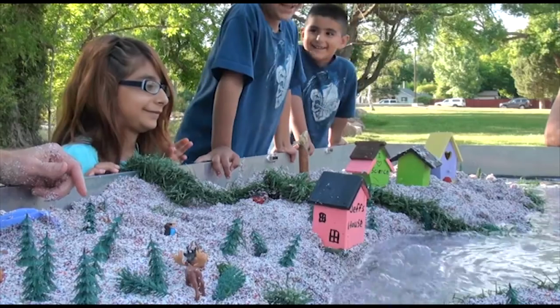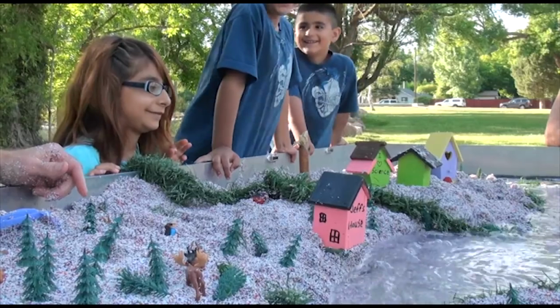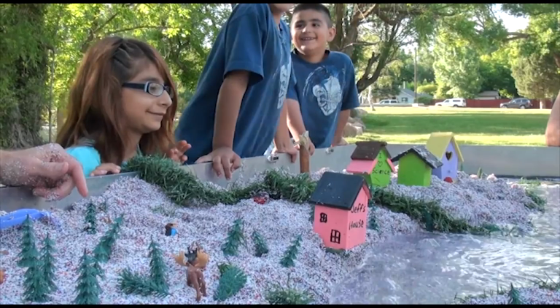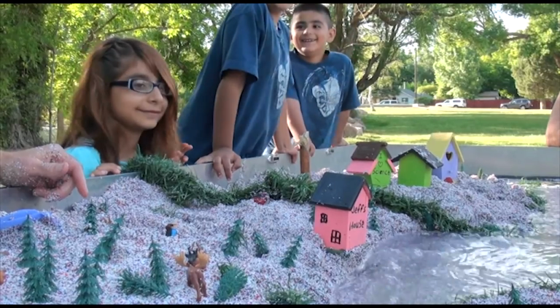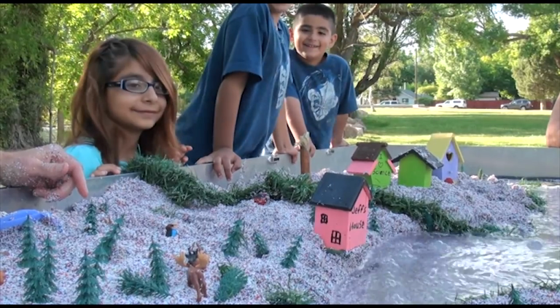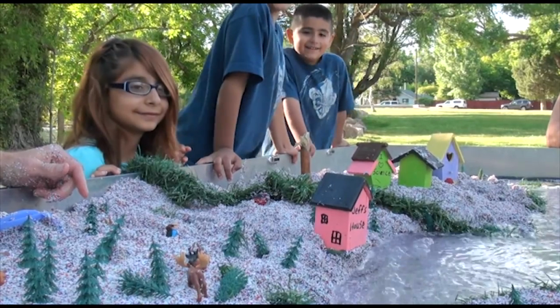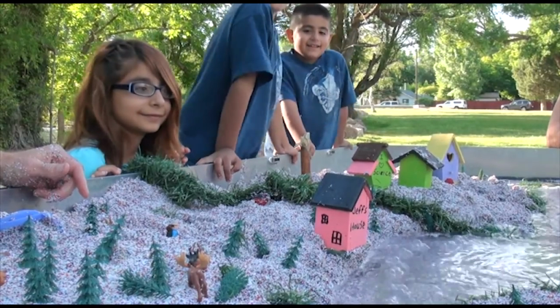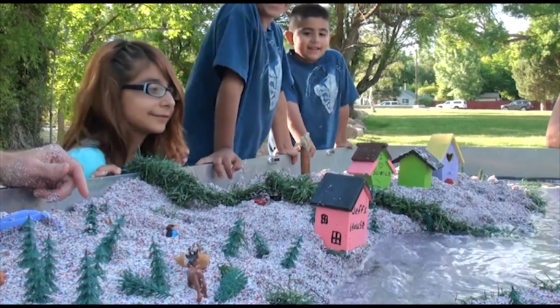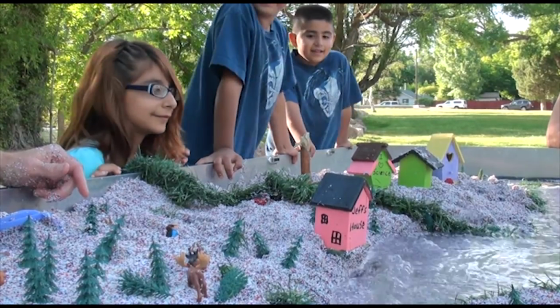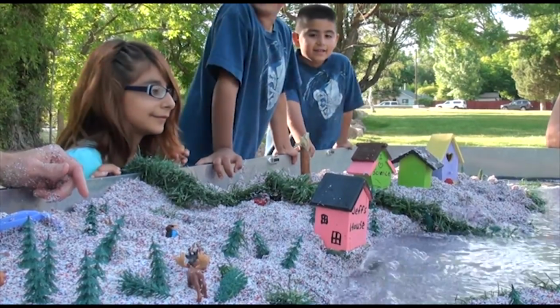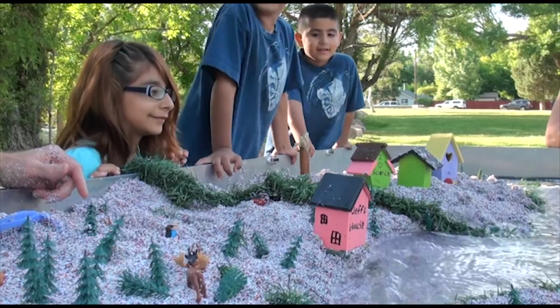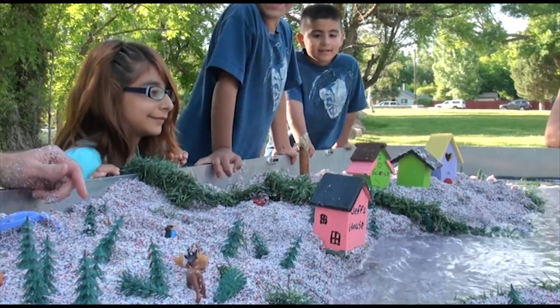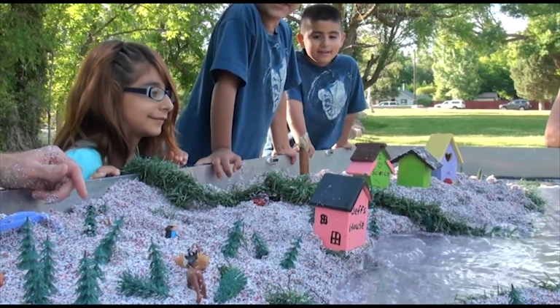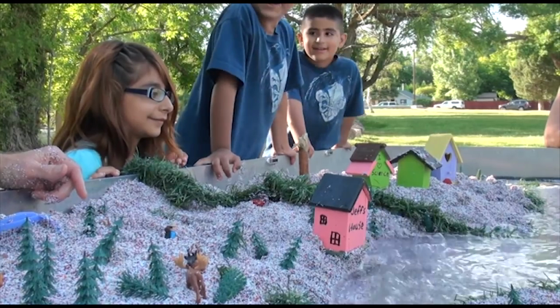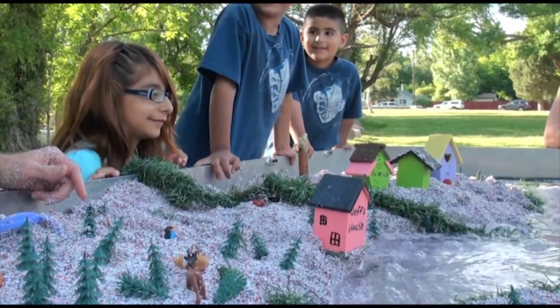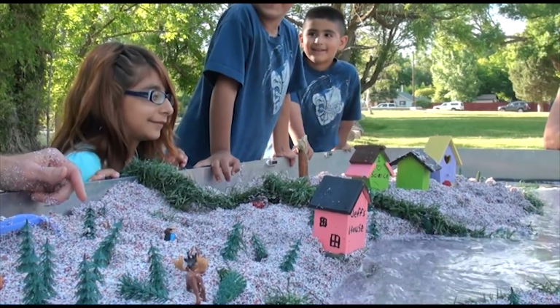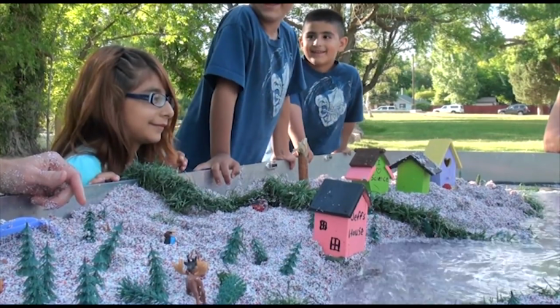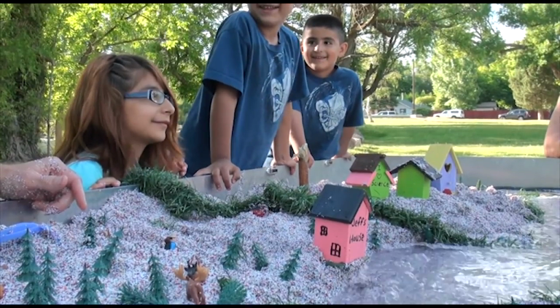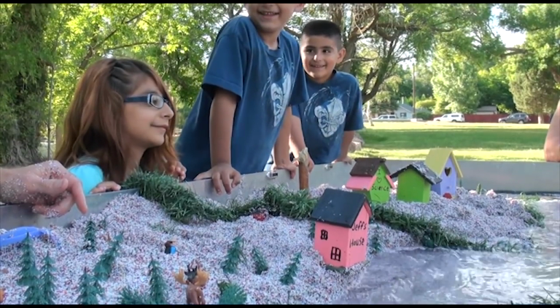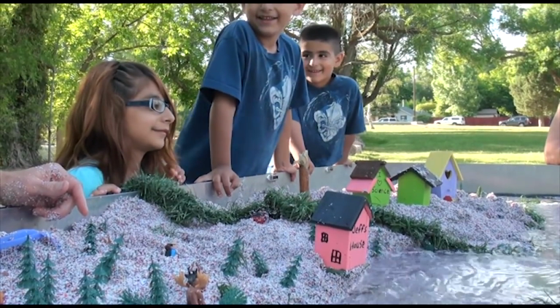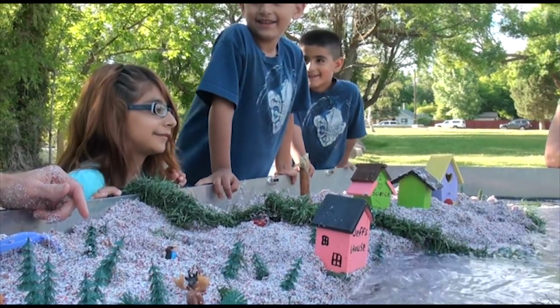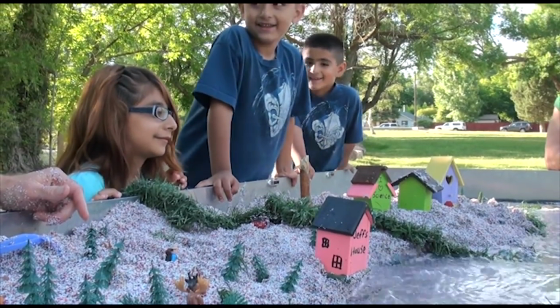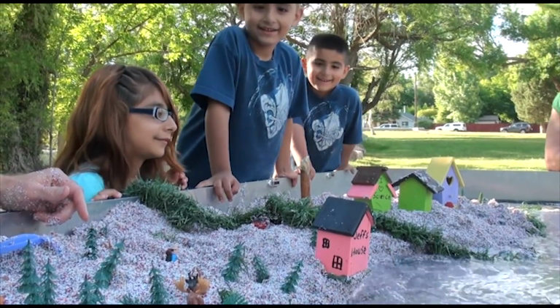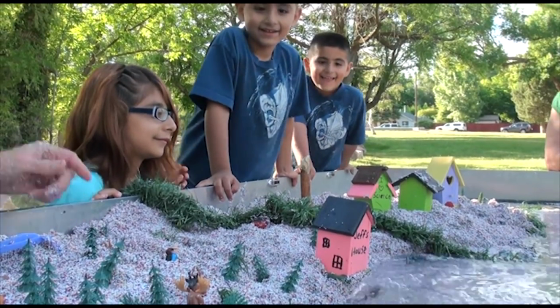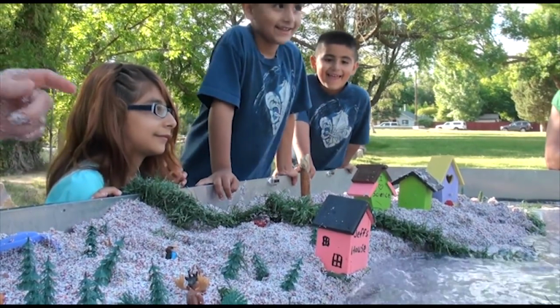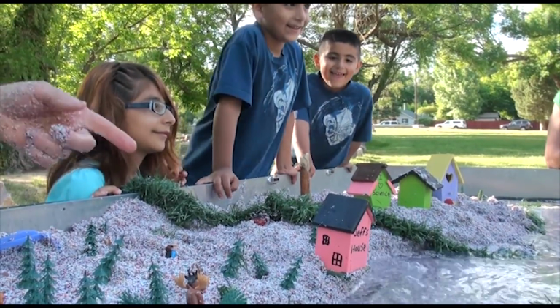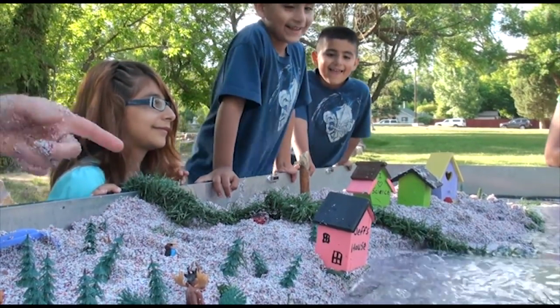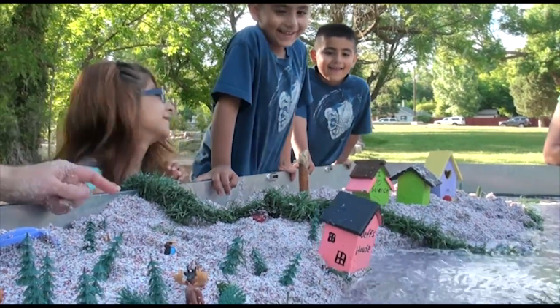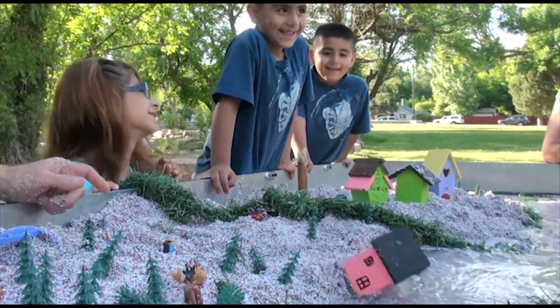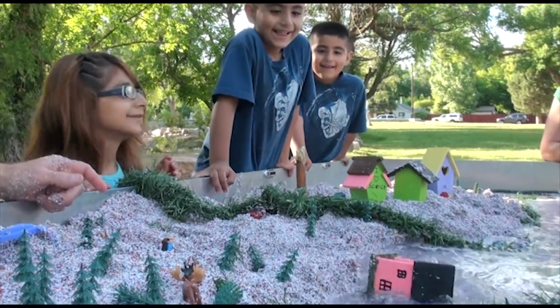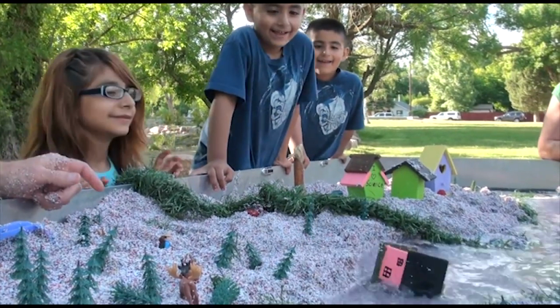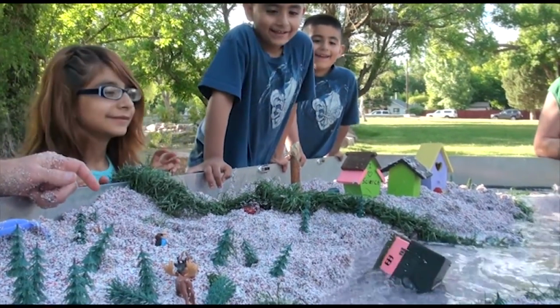It's eroding pretty fast. That's dangerous — it is very dangerous because there's no way I can protect my house anymore.